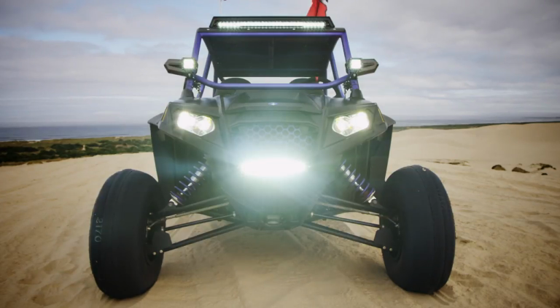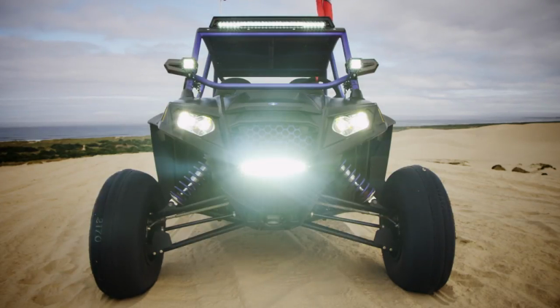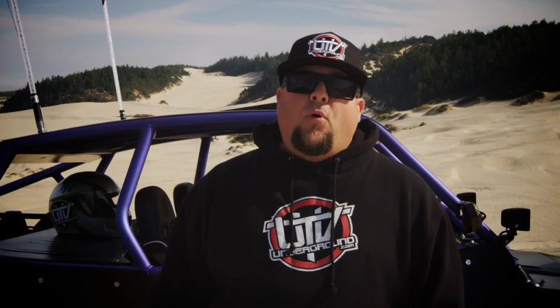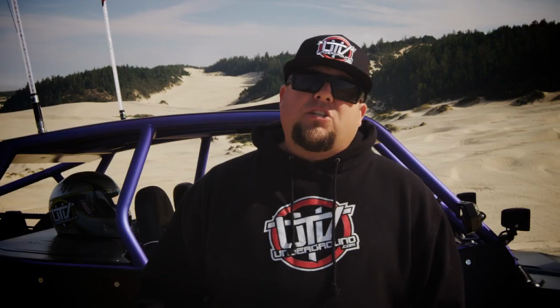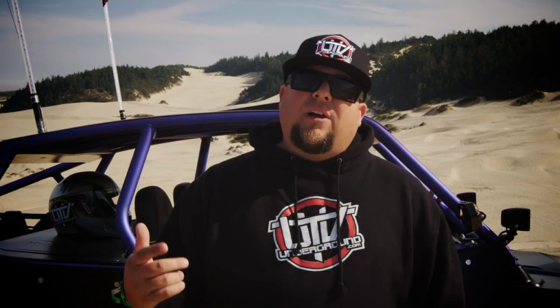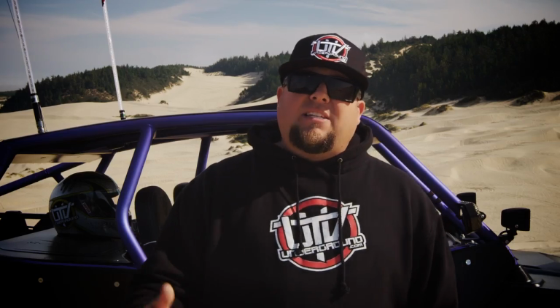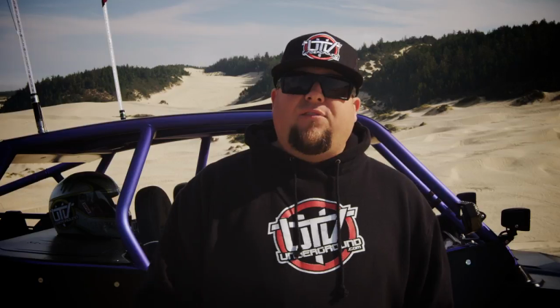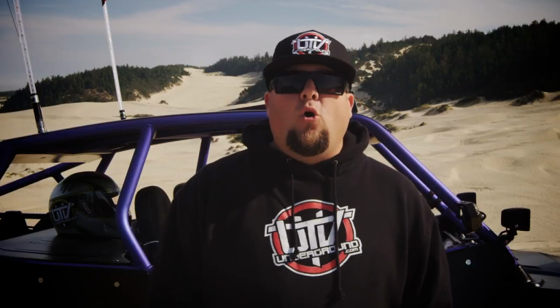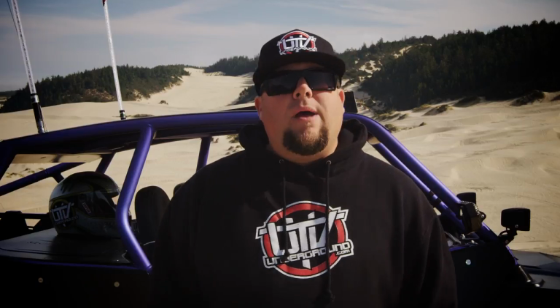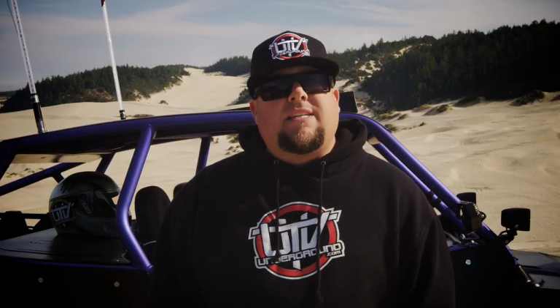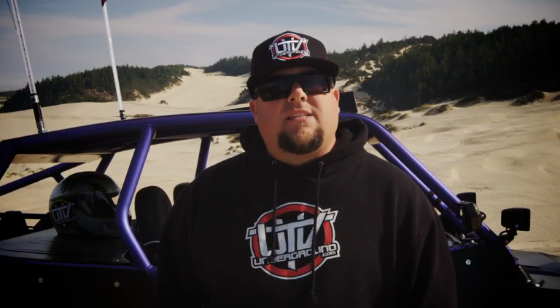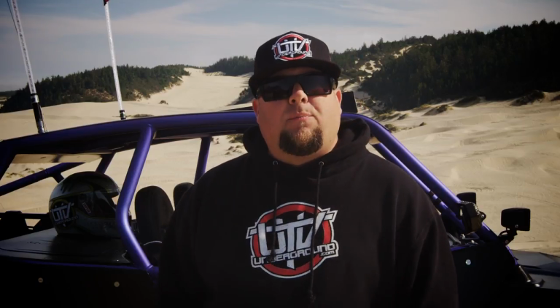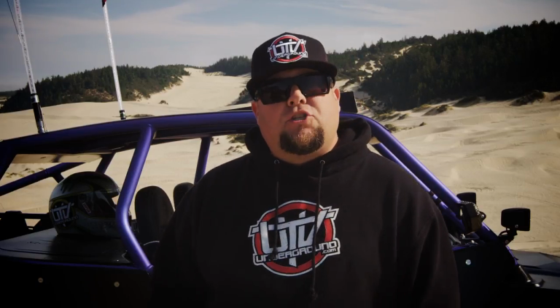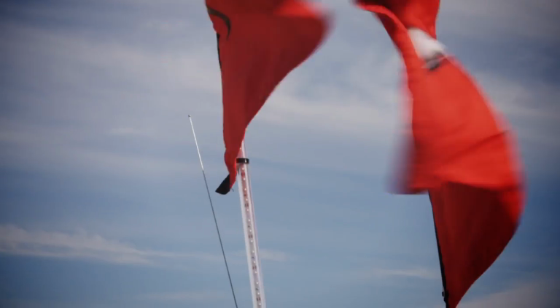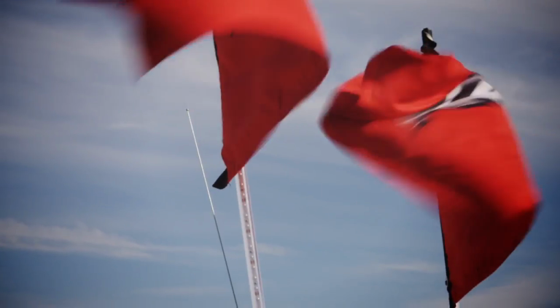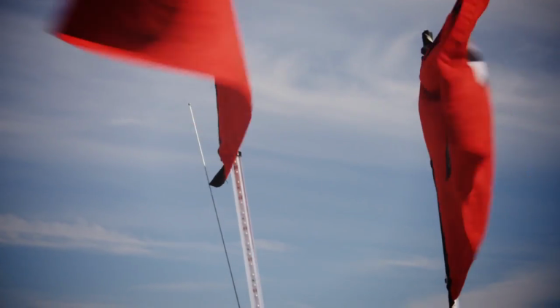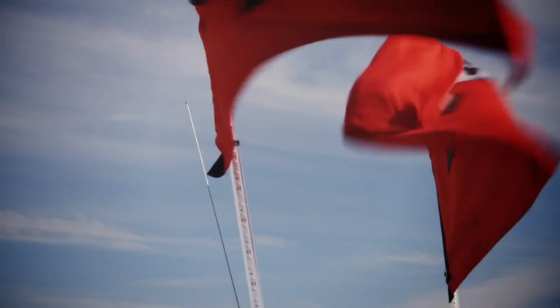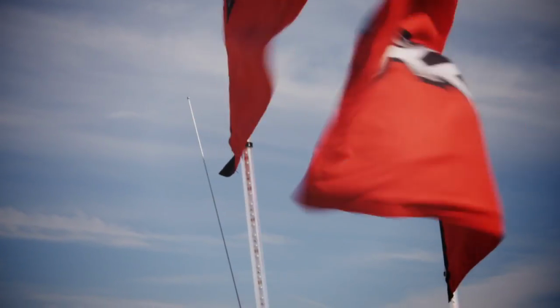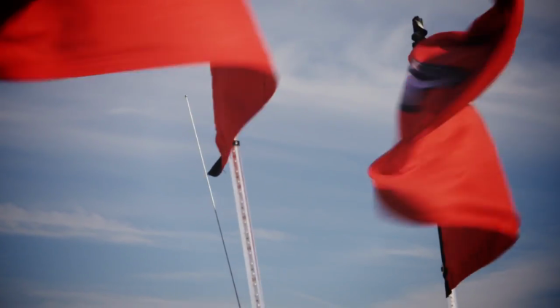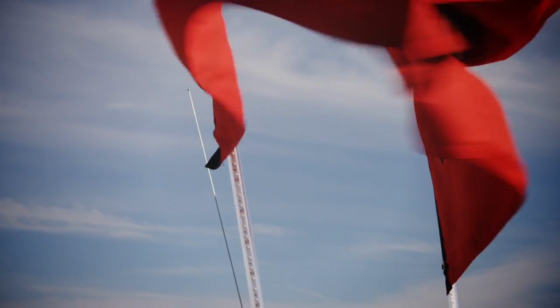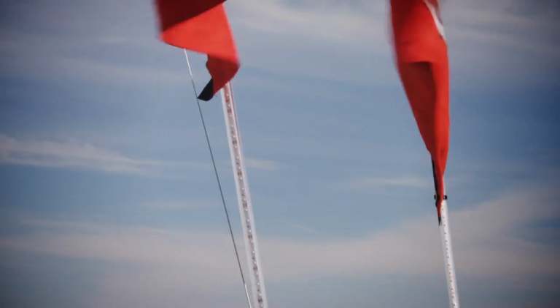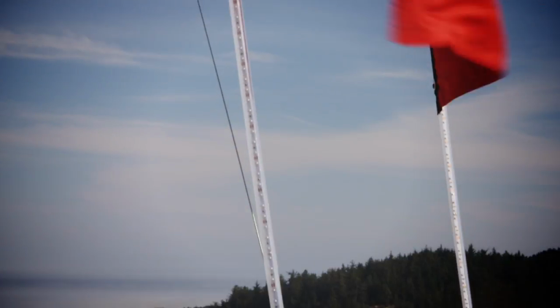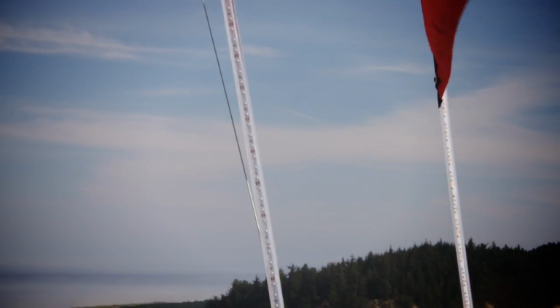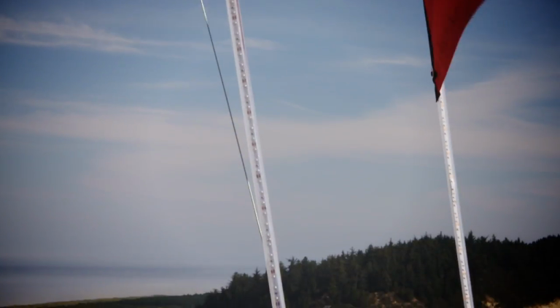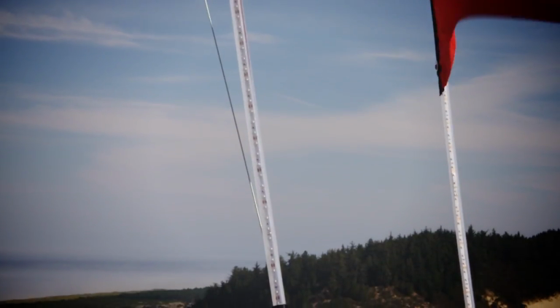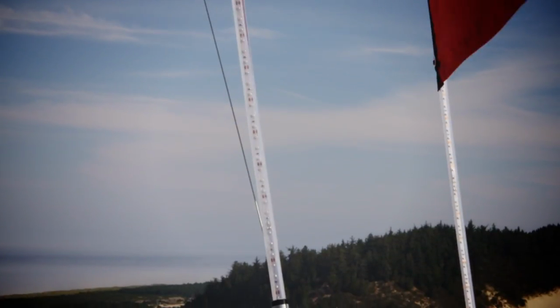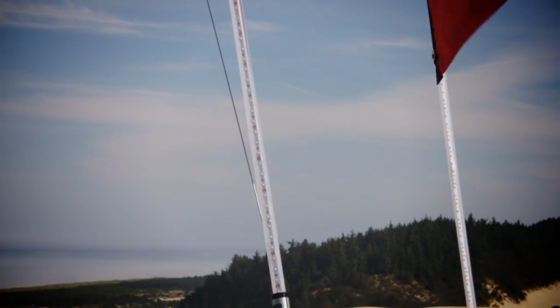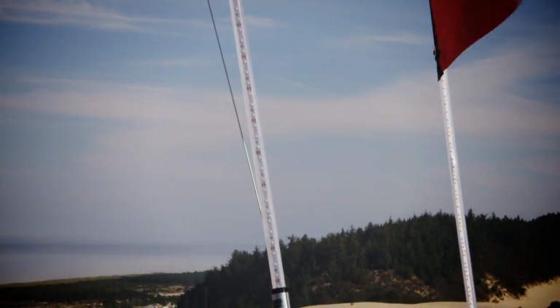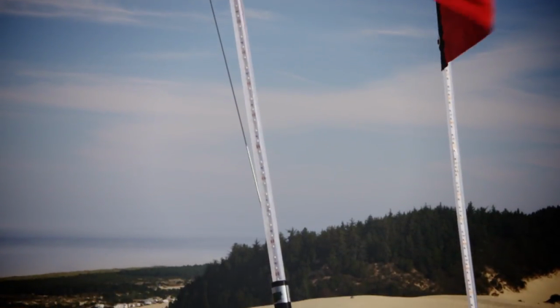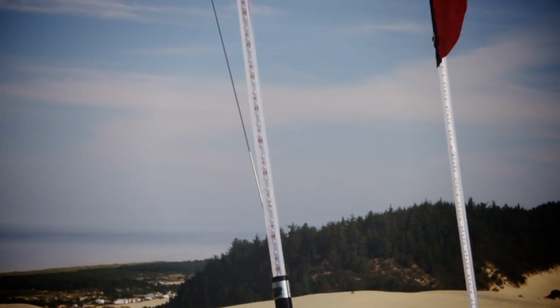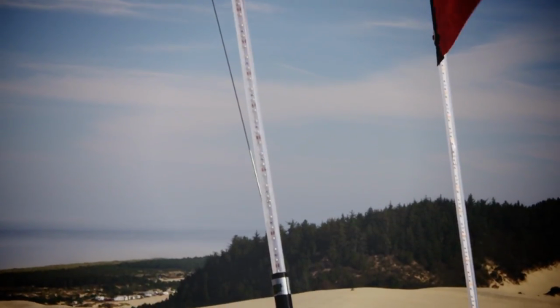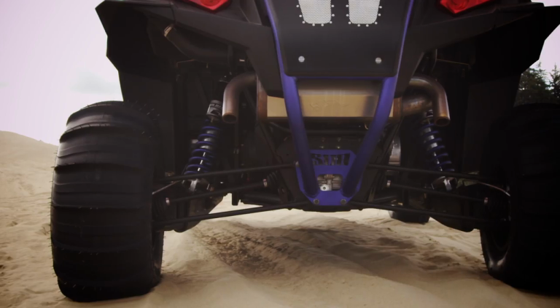The boys over at Safe Low Whips set us up with two four-foot LED blue whips that work really great.